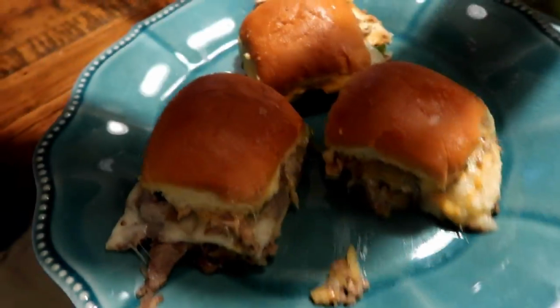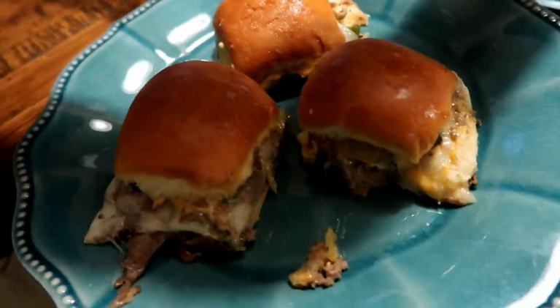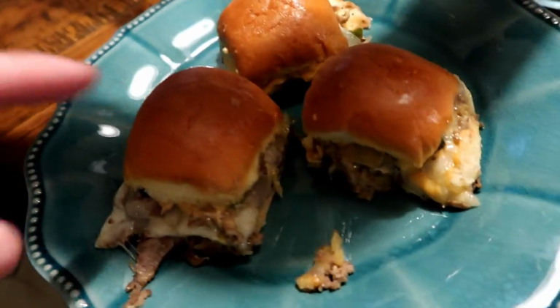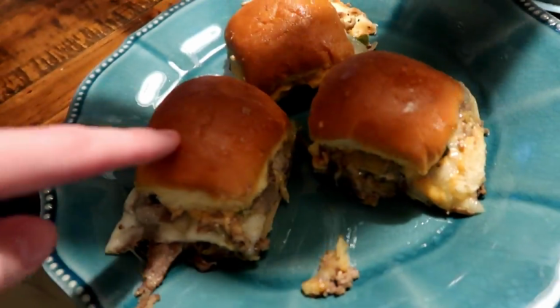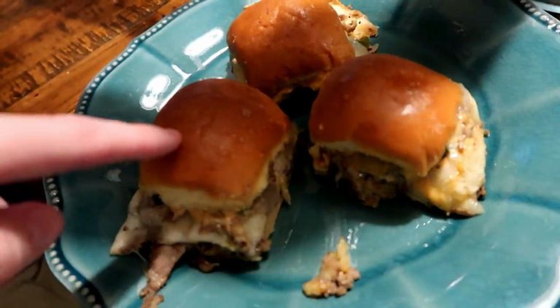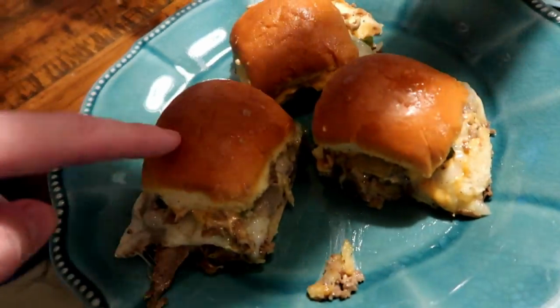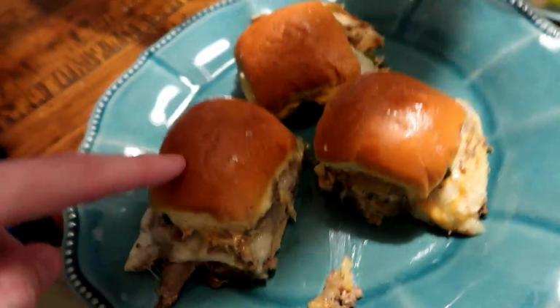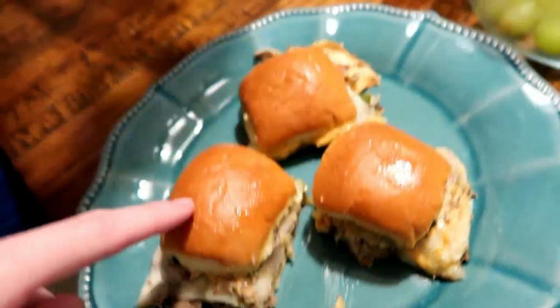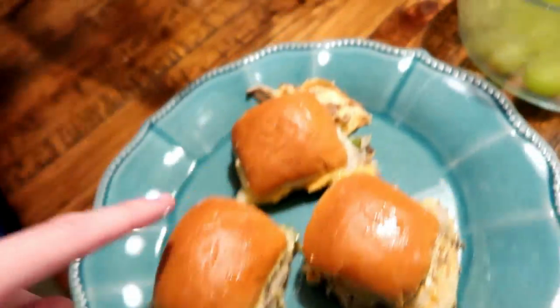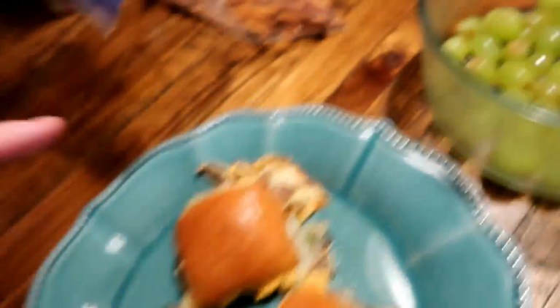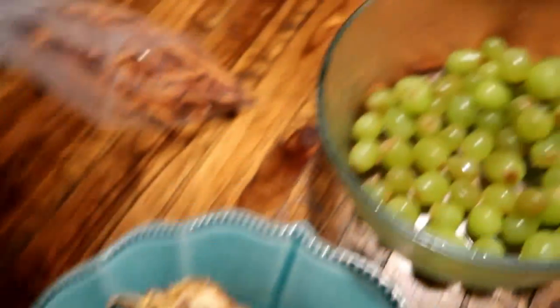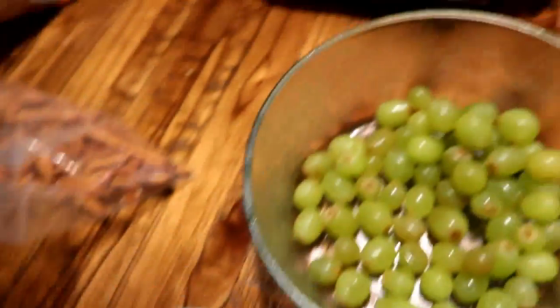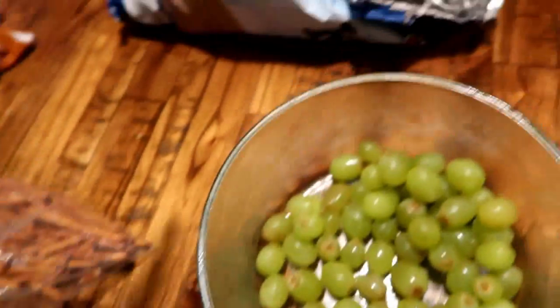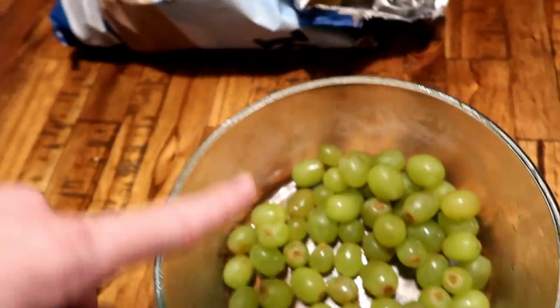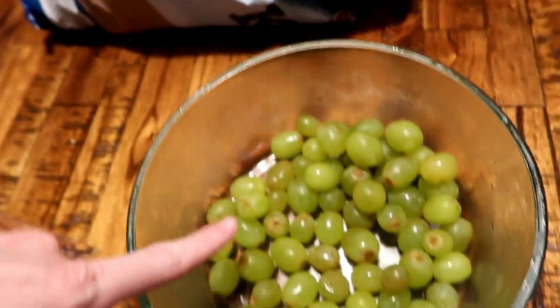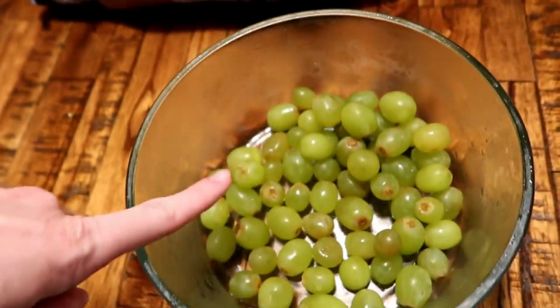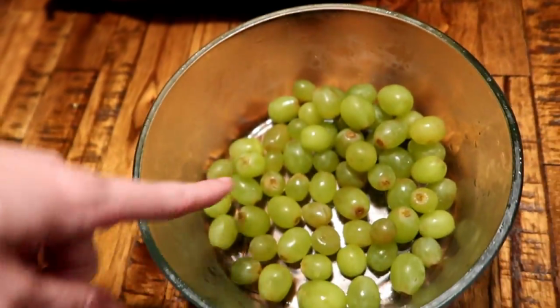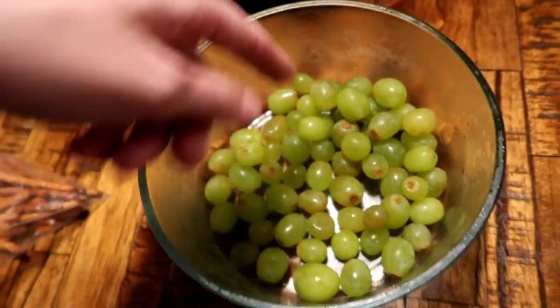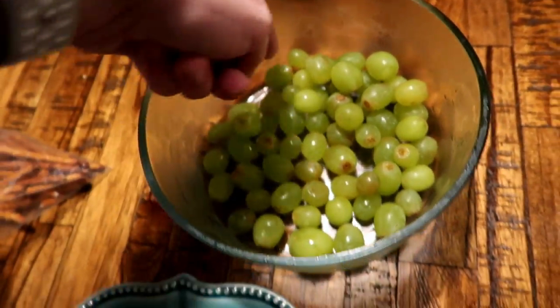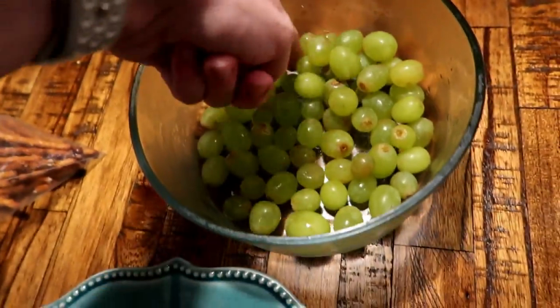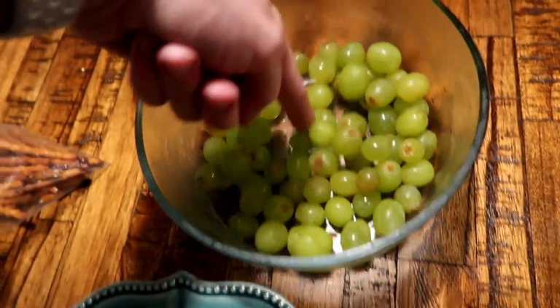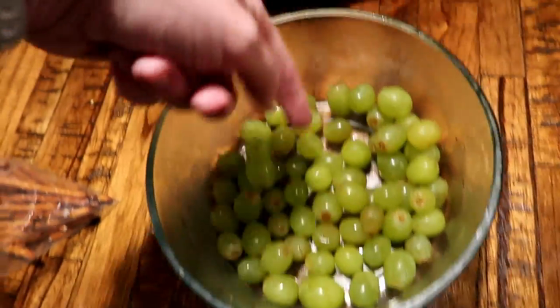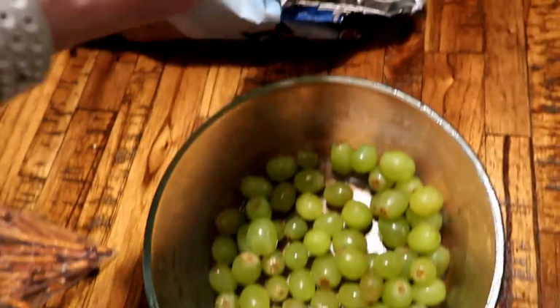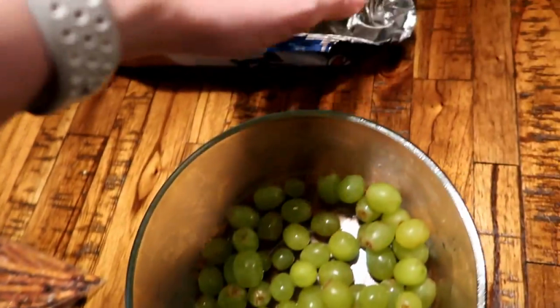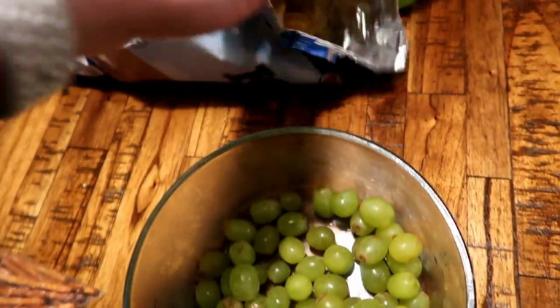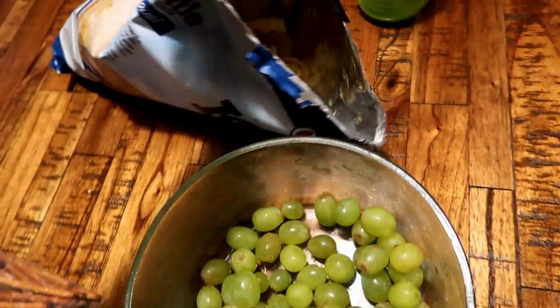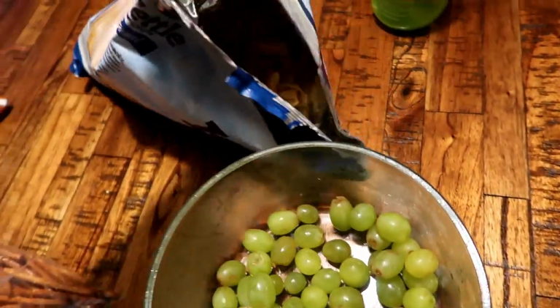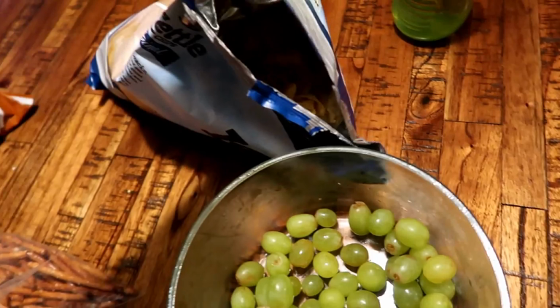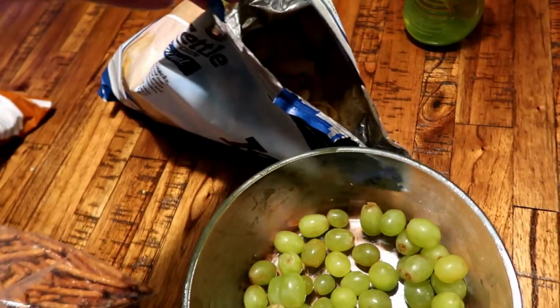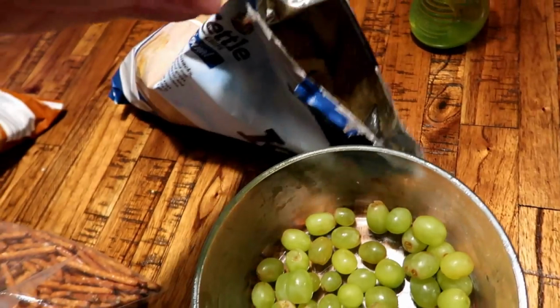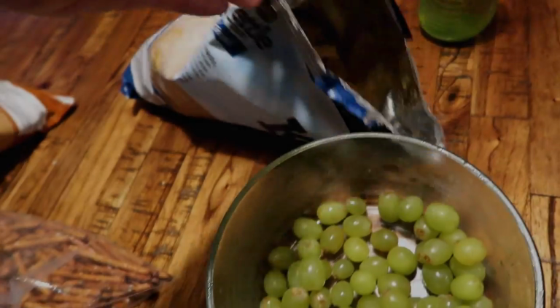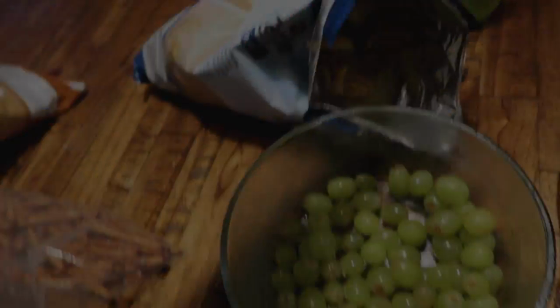Tonight we're having Philly cheesesteak sliders with some grapes — trying to use those up this week — and some chips.